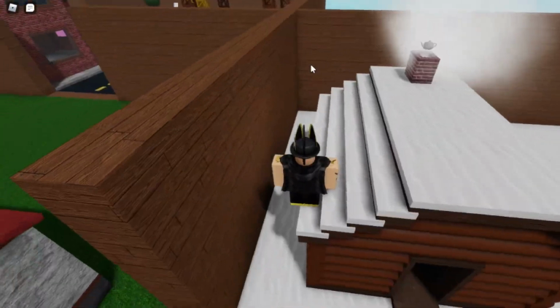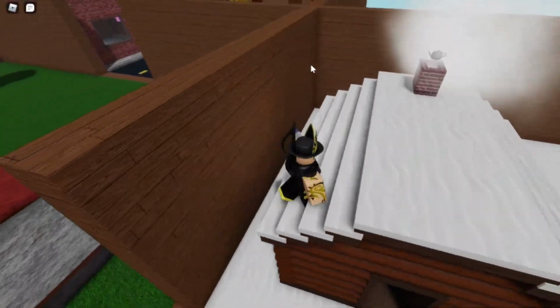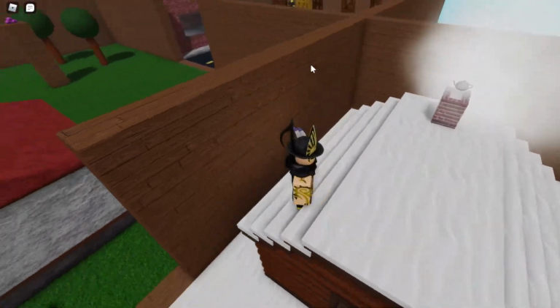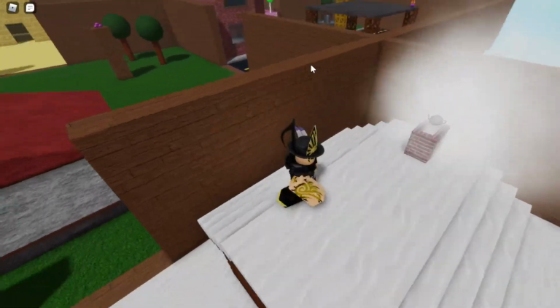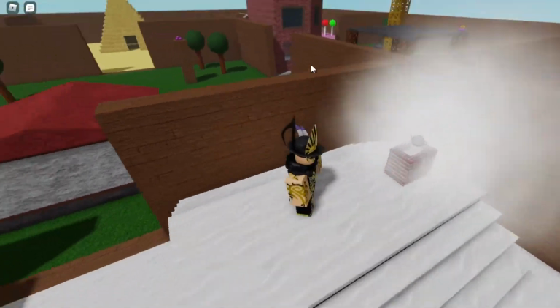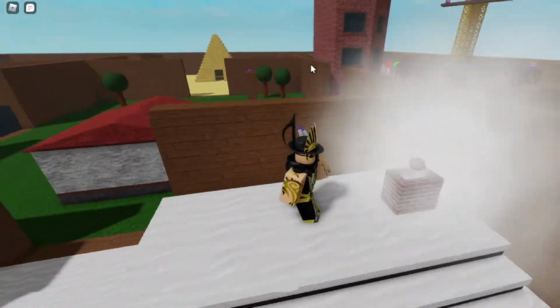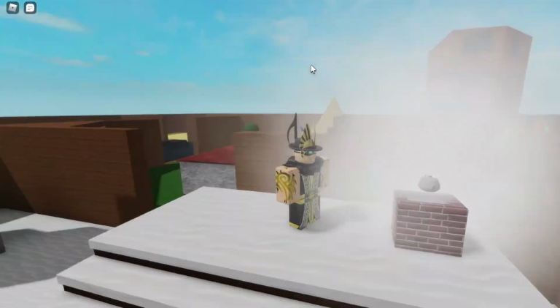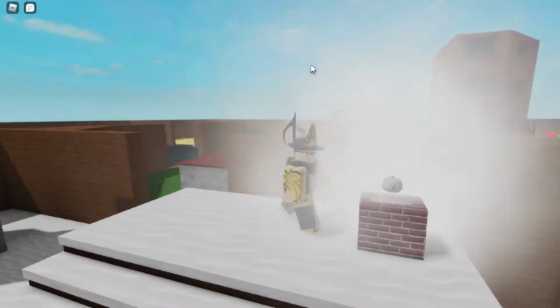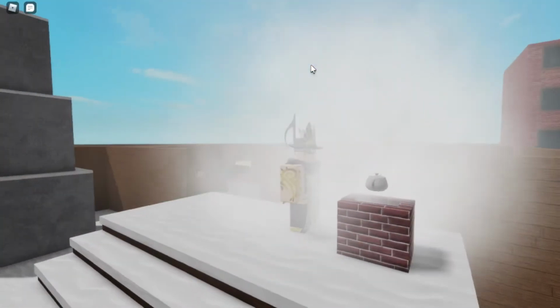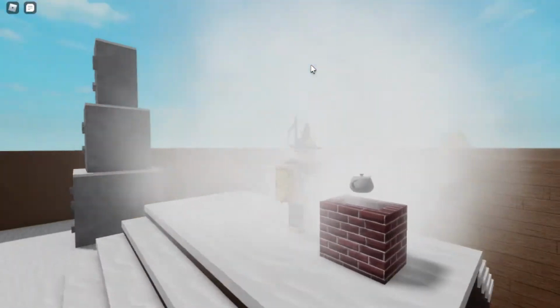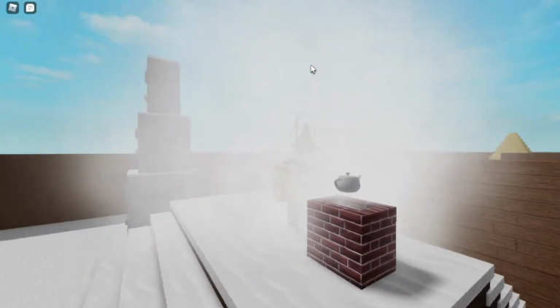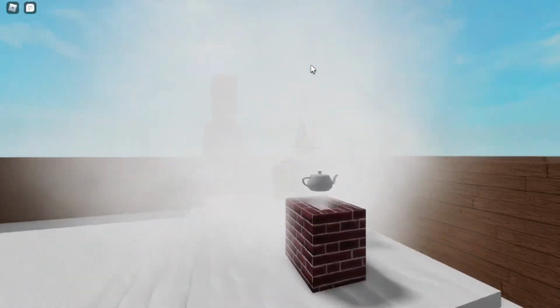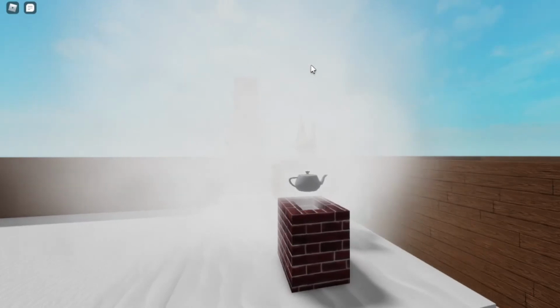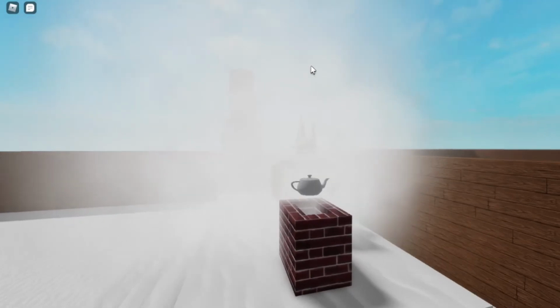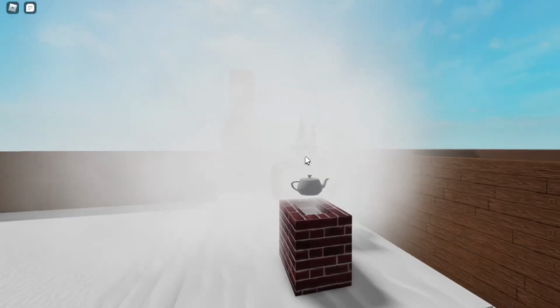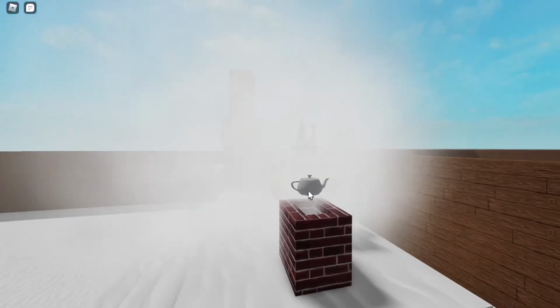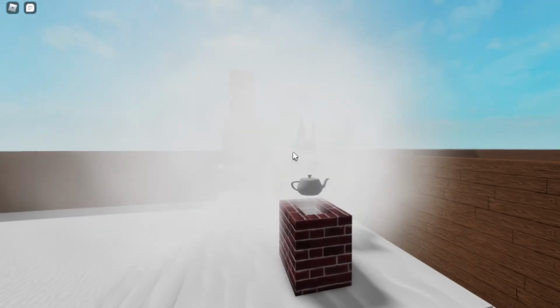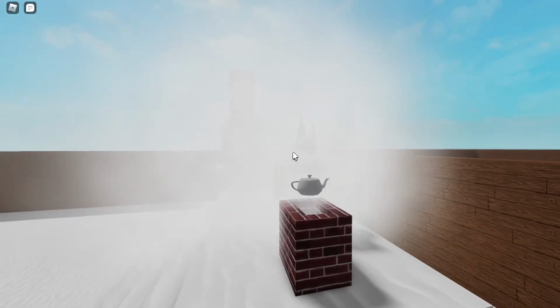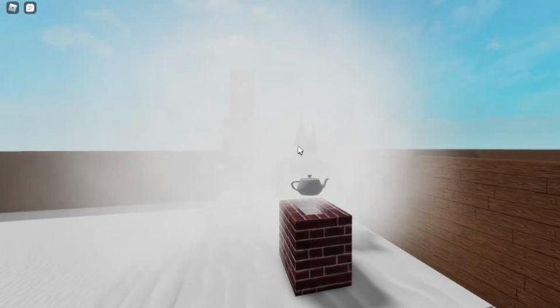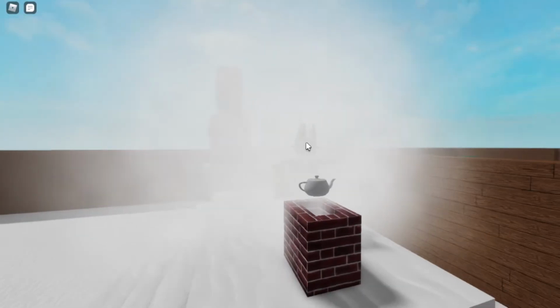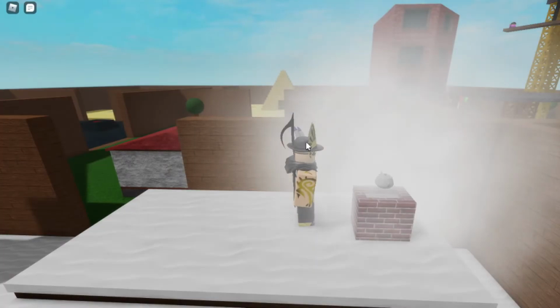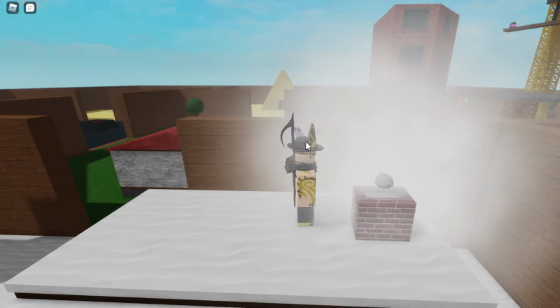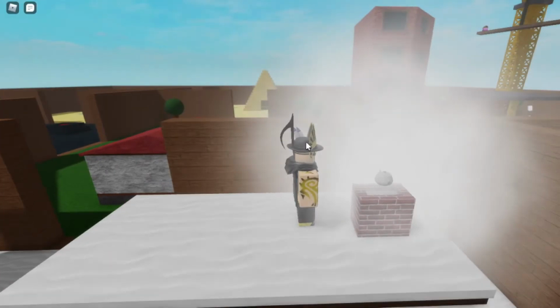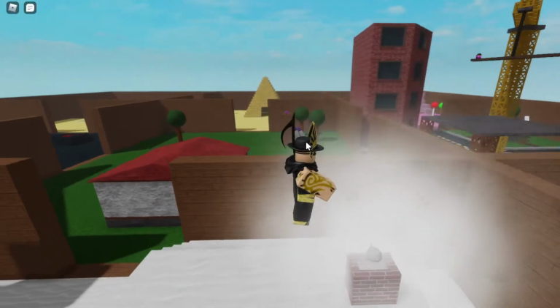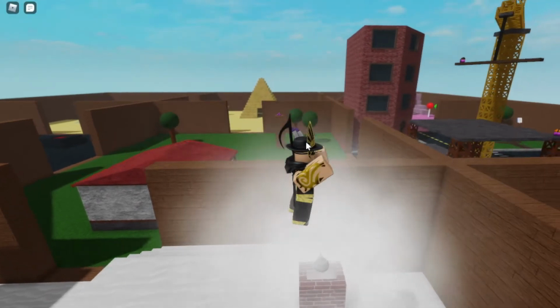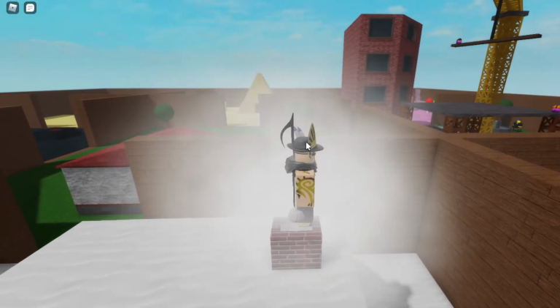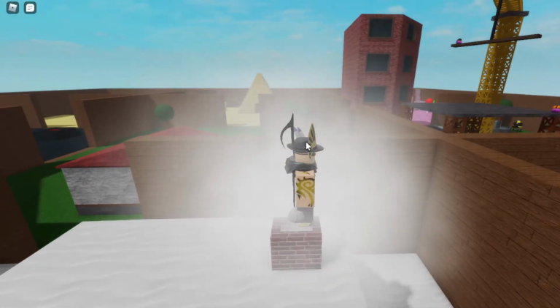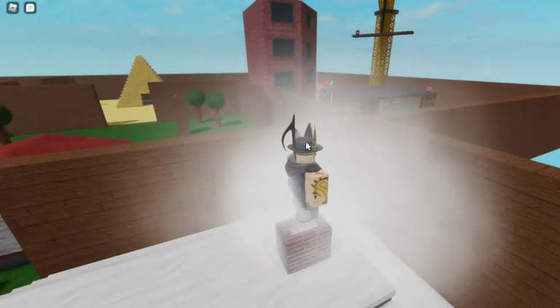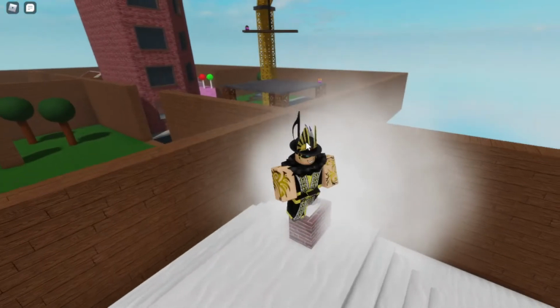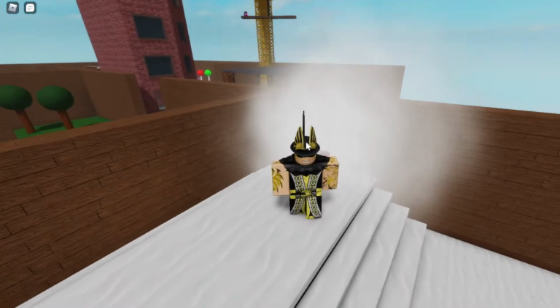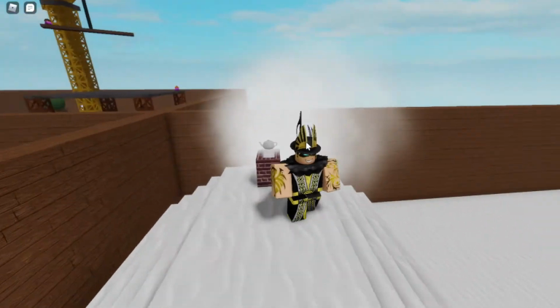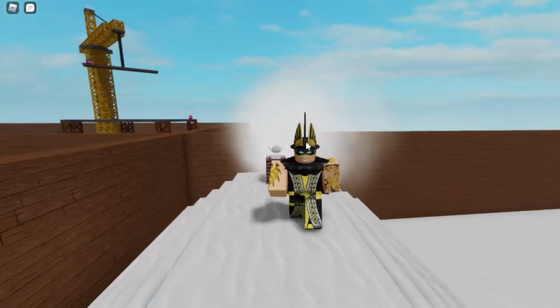And once you're at the top of the cabin right over here, if you look at the chimney there is actually this smoke teapot right over here at the top of the chimney. So once you do find the smoke teapot you can just go ahead and touch it and you should get the smoke teapot badge.